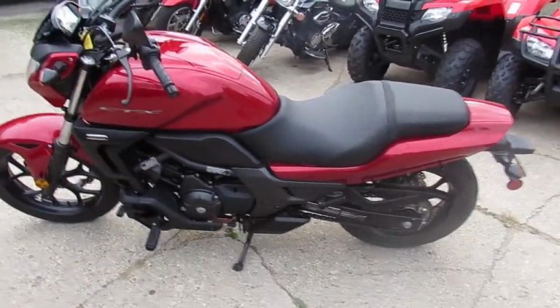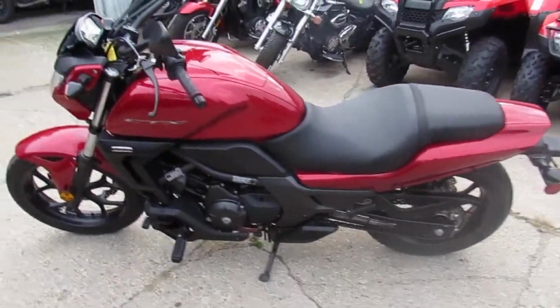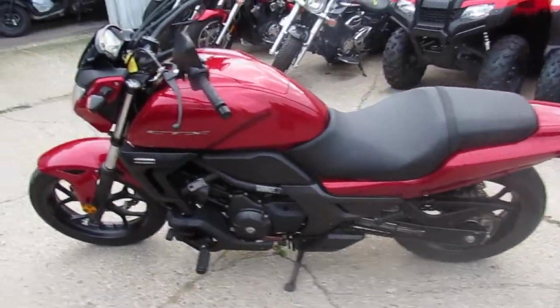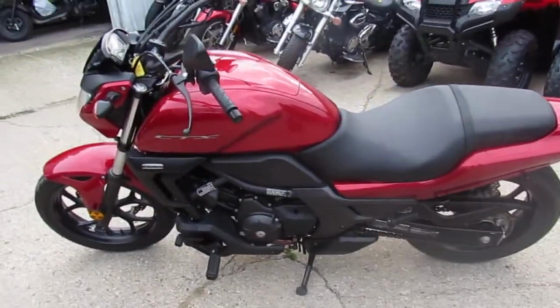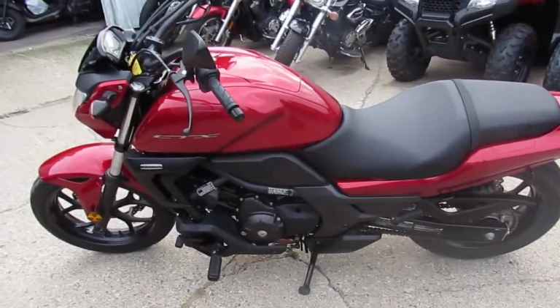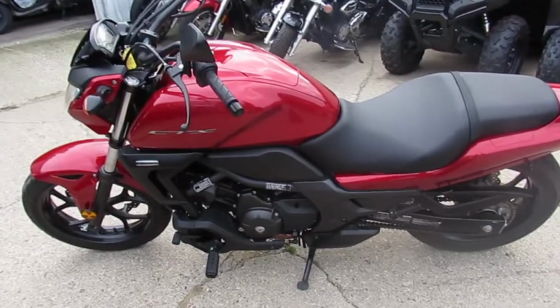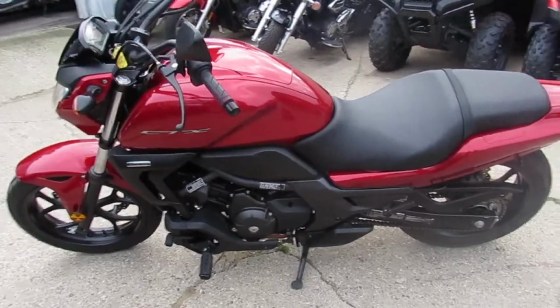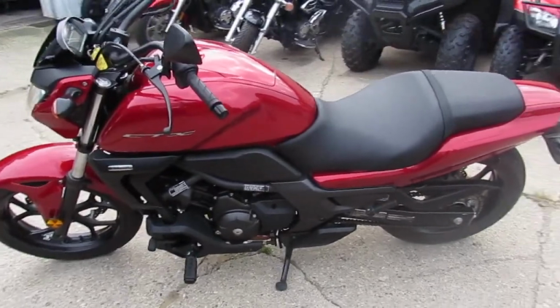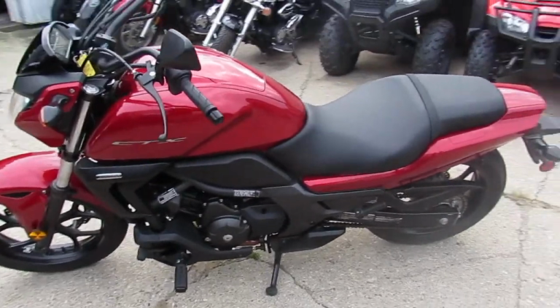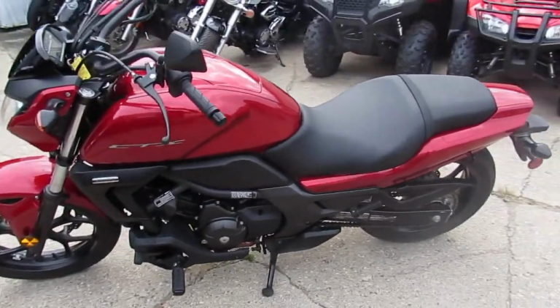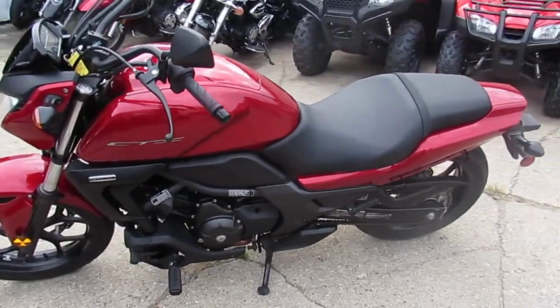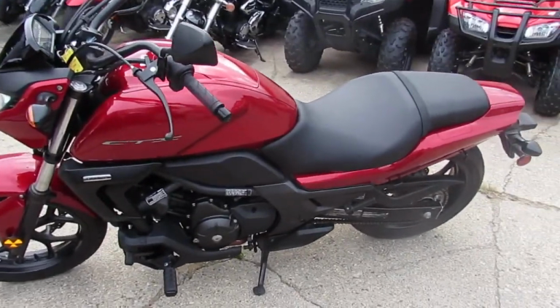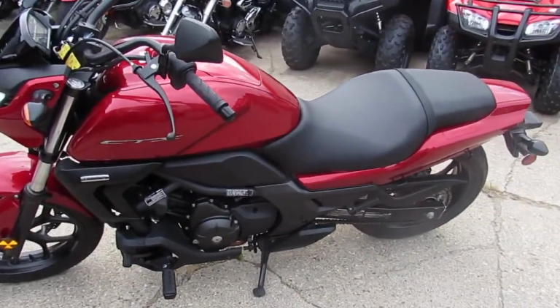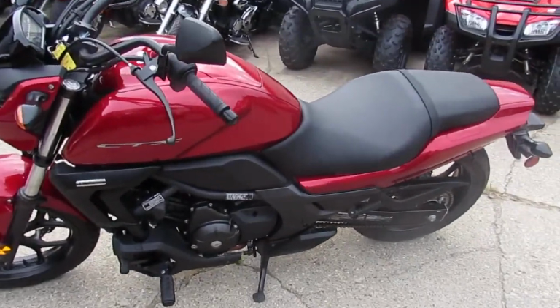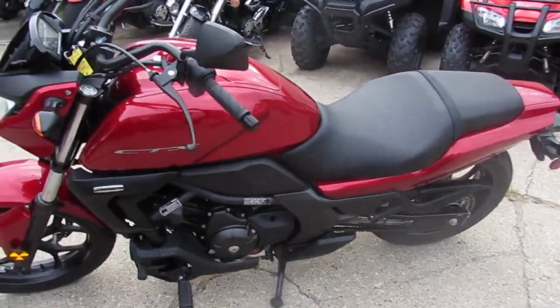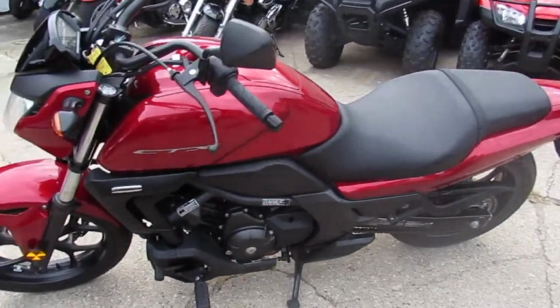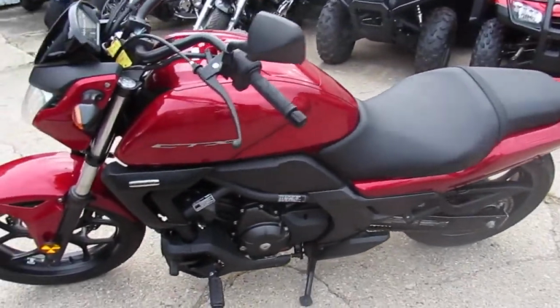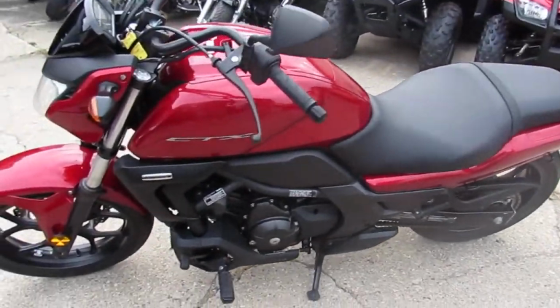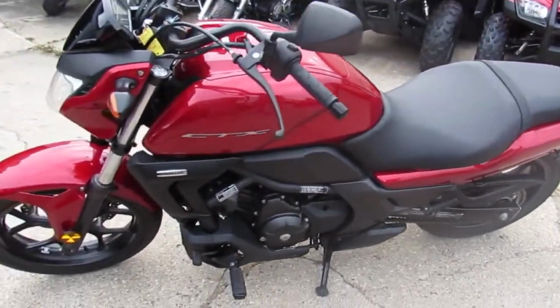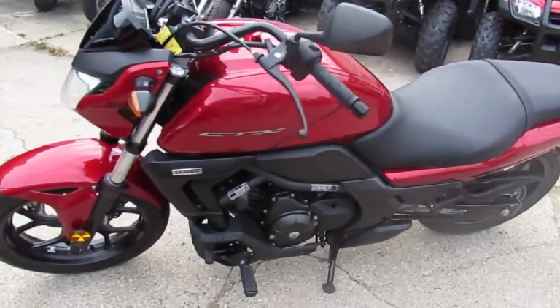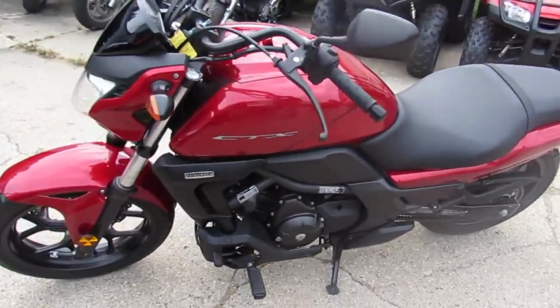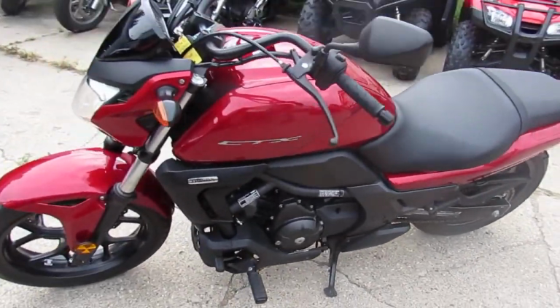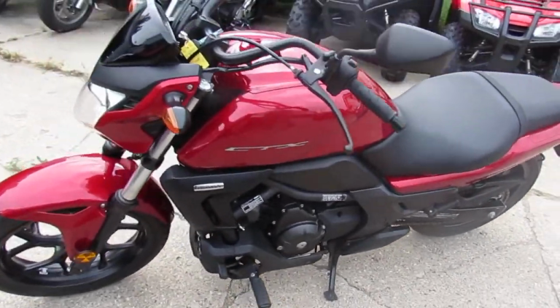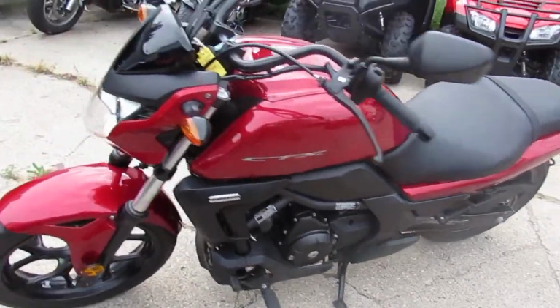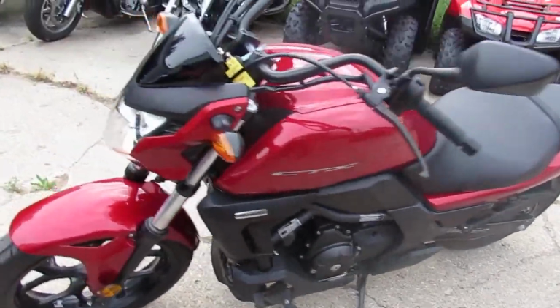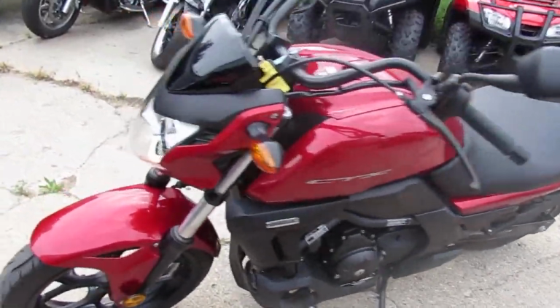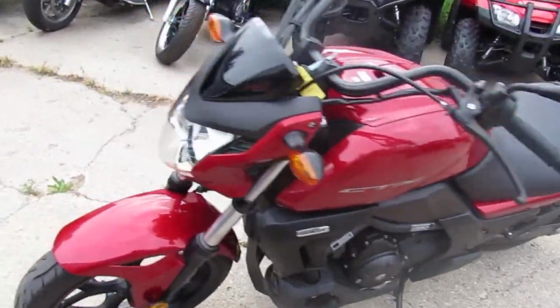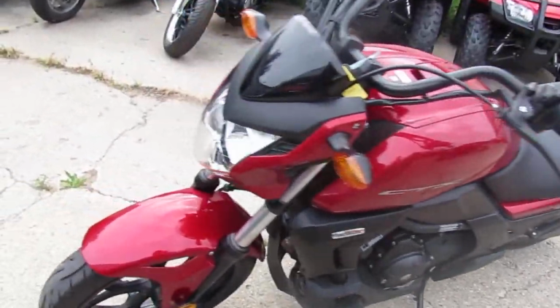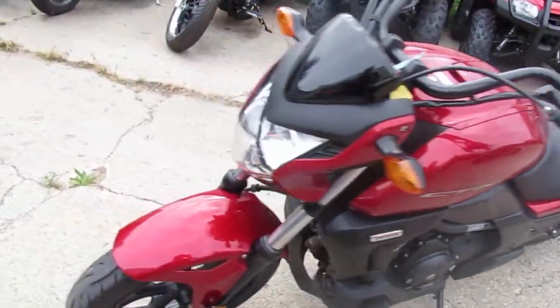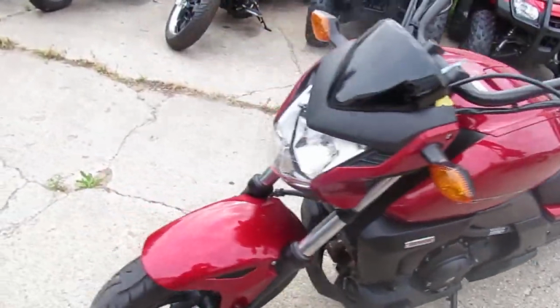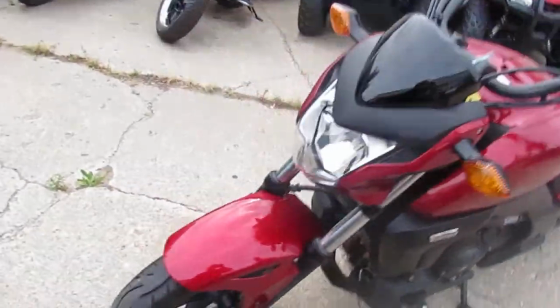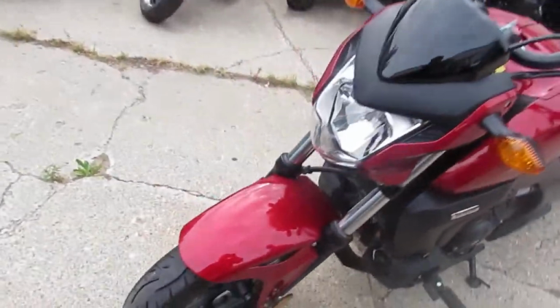Visit our website. It's ApprovalPowersports.com. We've got over 400 used bikes. We've got guaranteed financing.